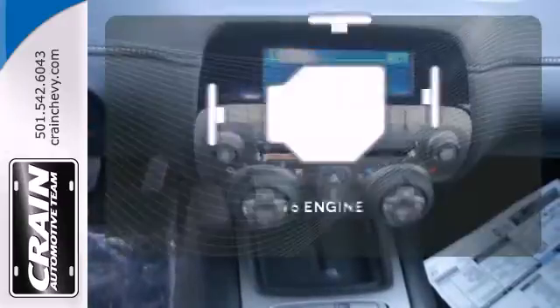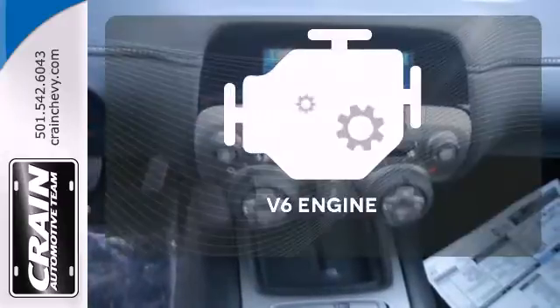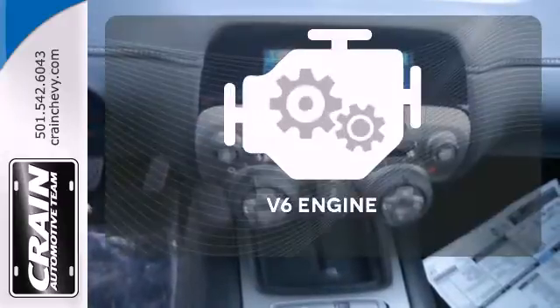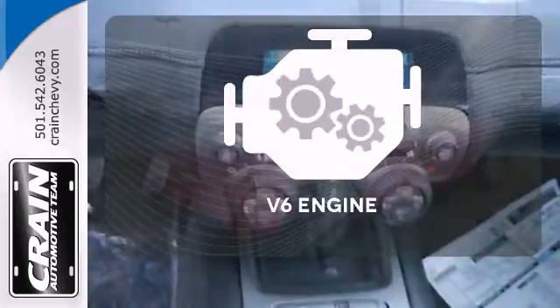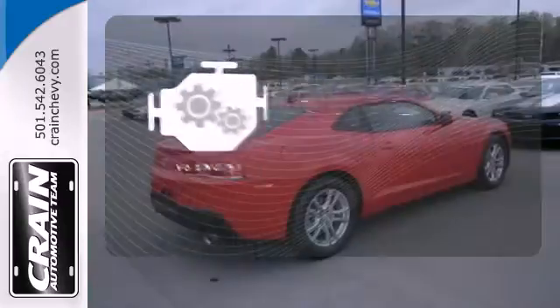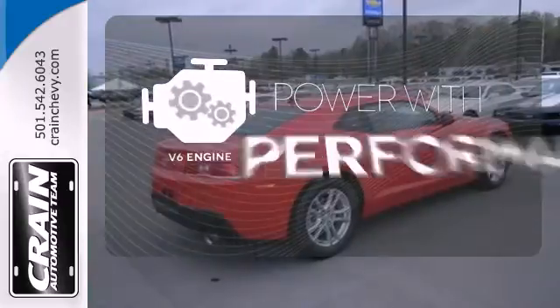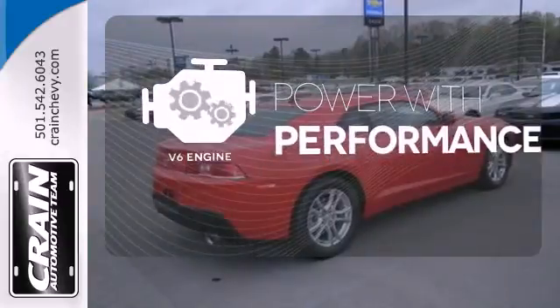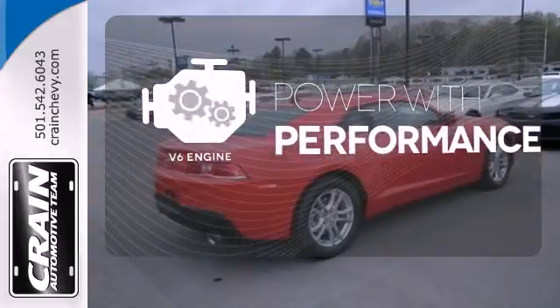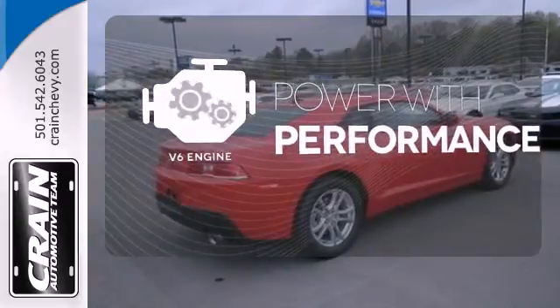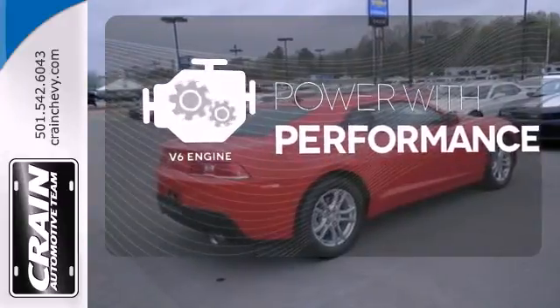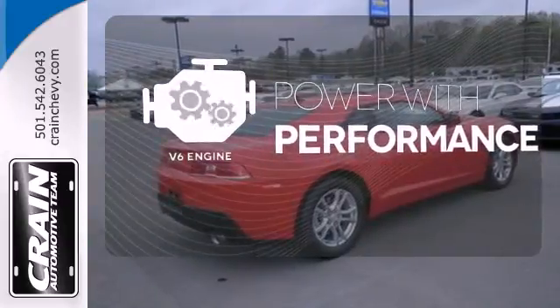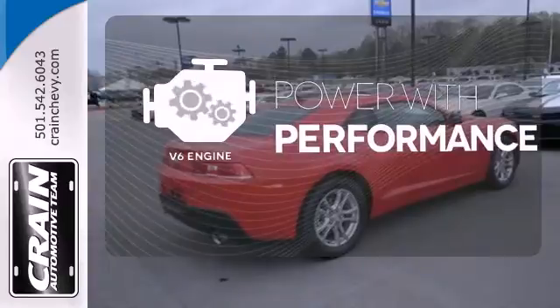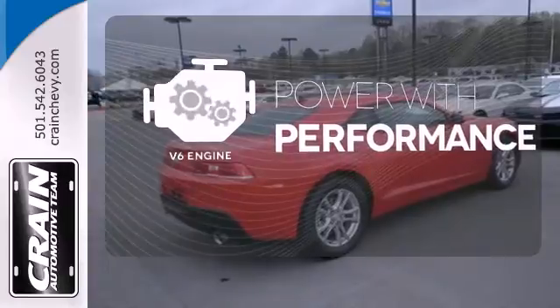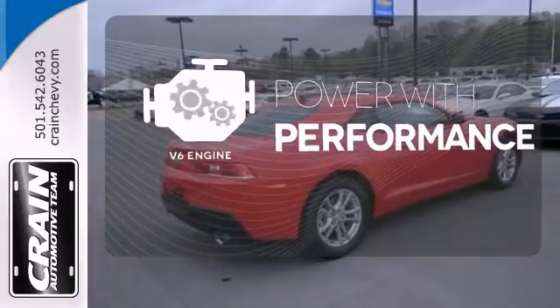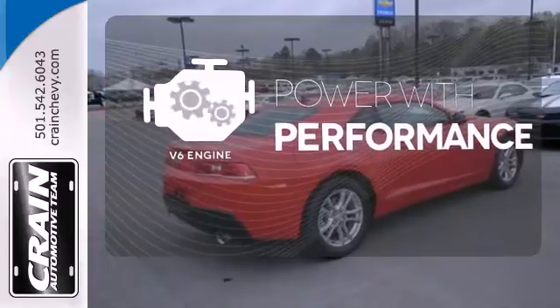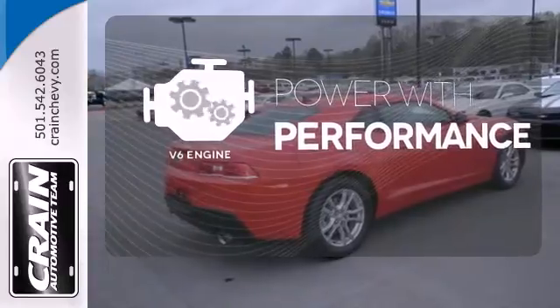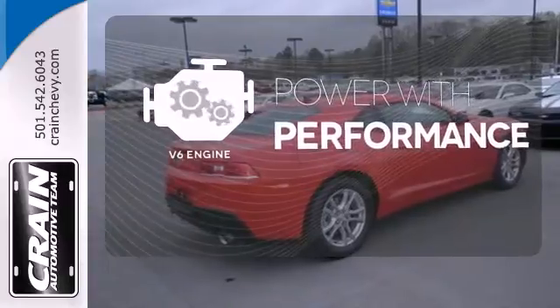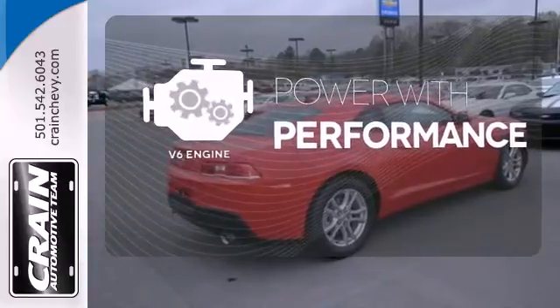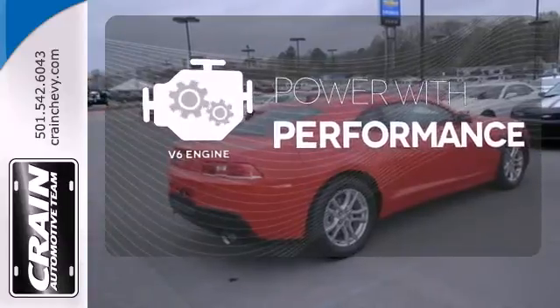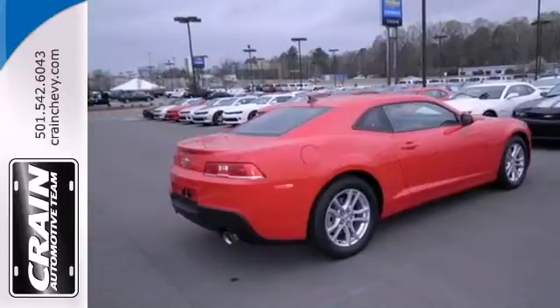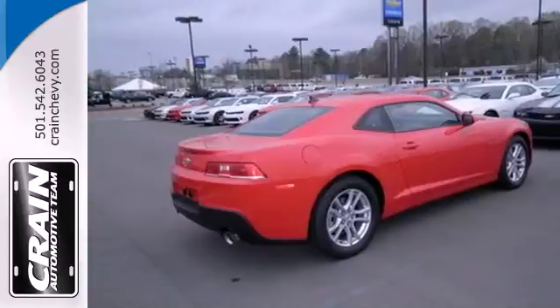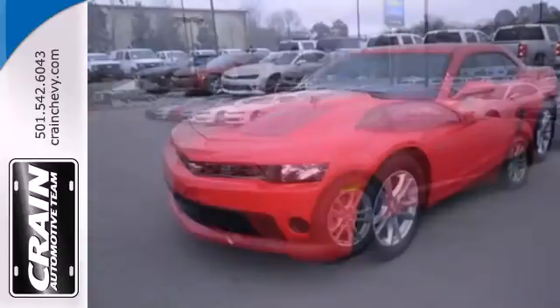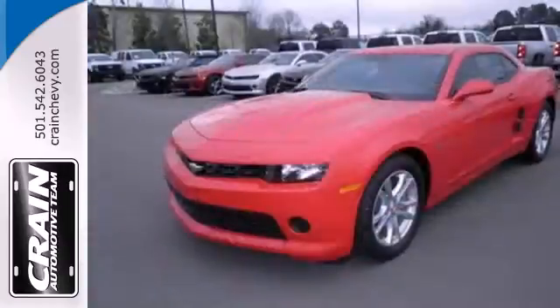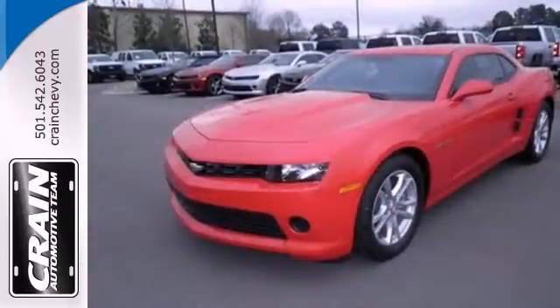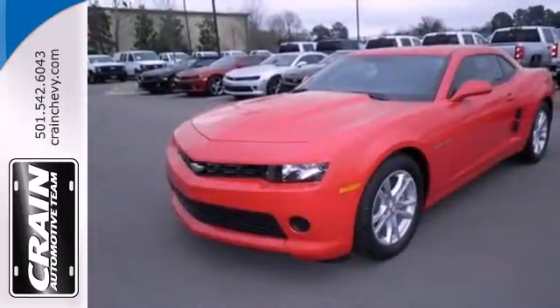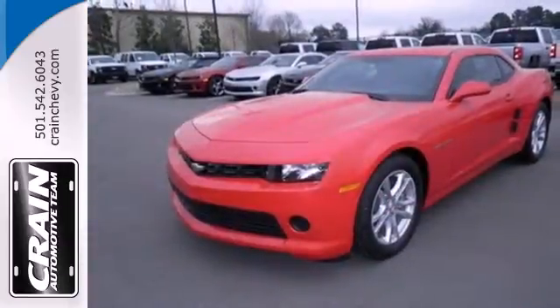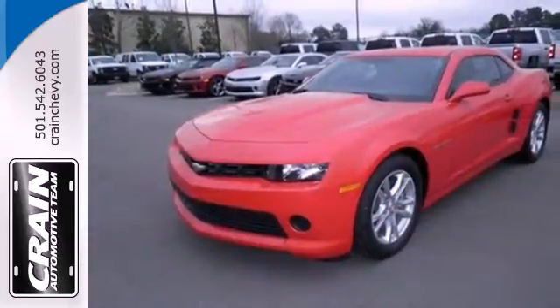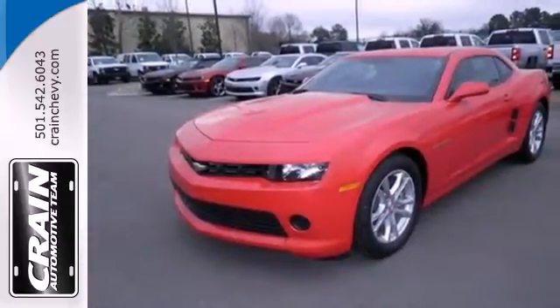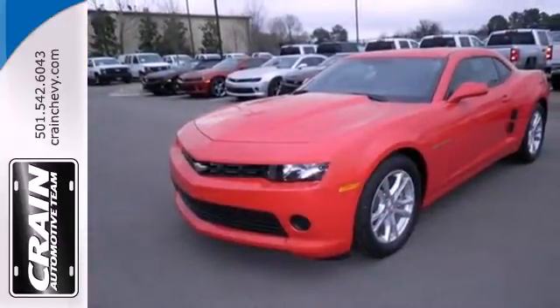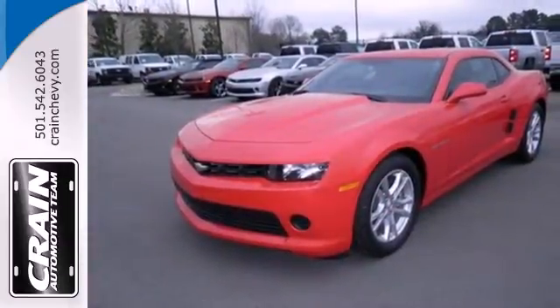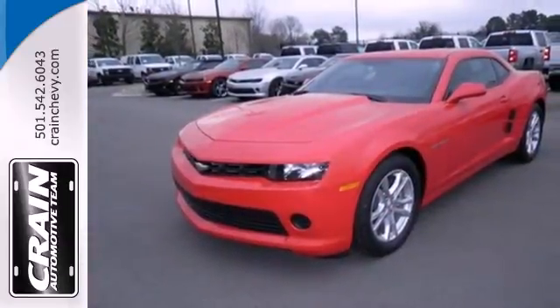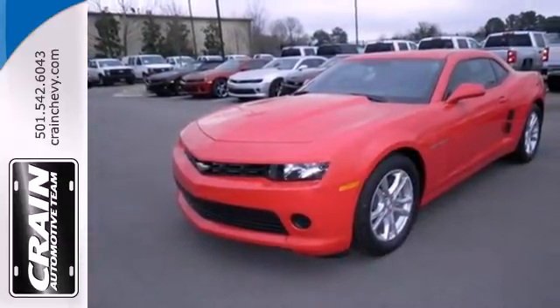The V6 engine finds a sweet spot between efficiency and power. Take a seat inside this Camaro and drive it home today.